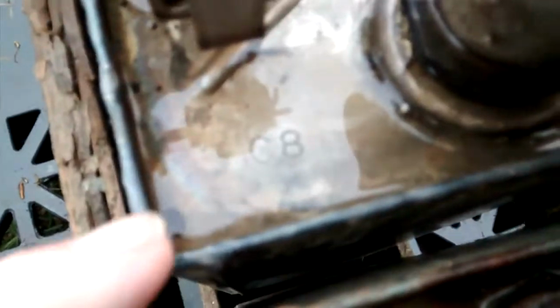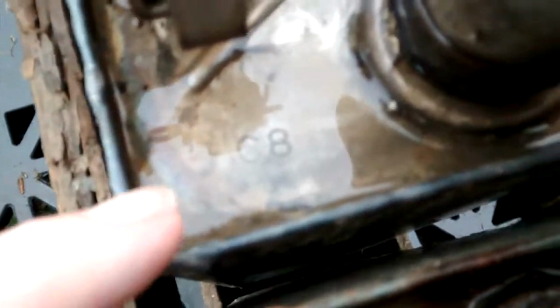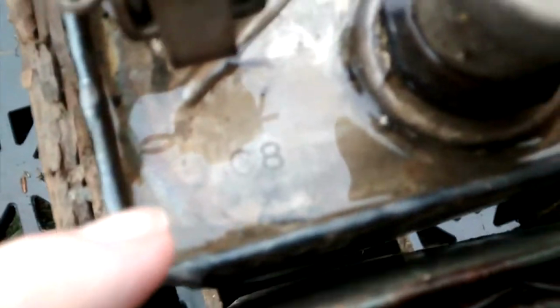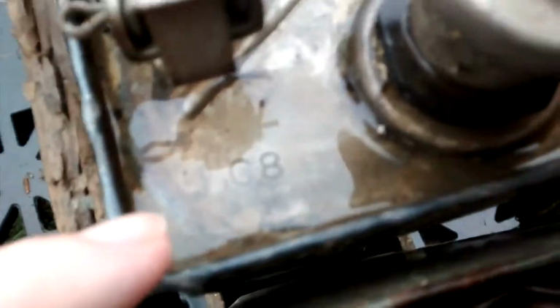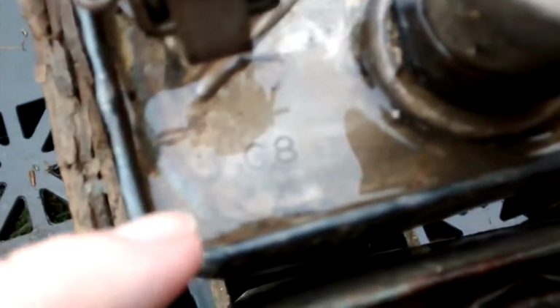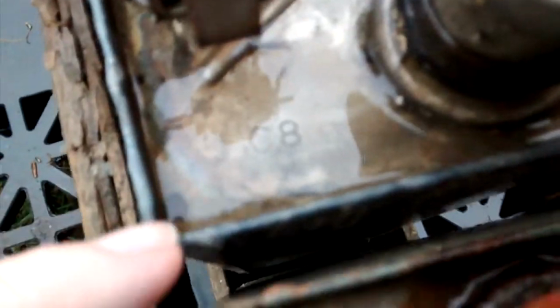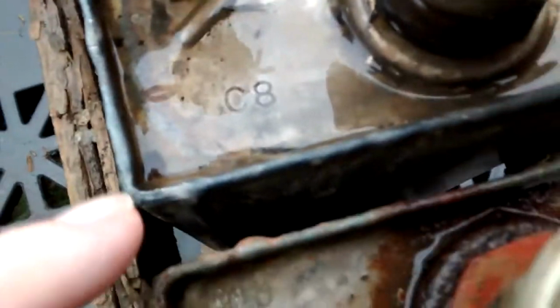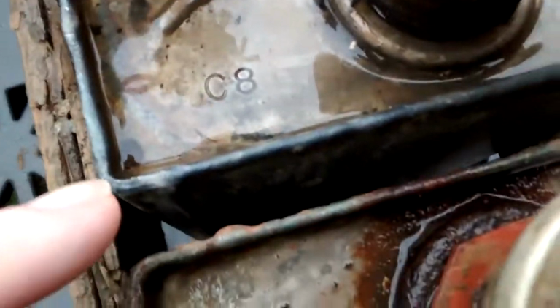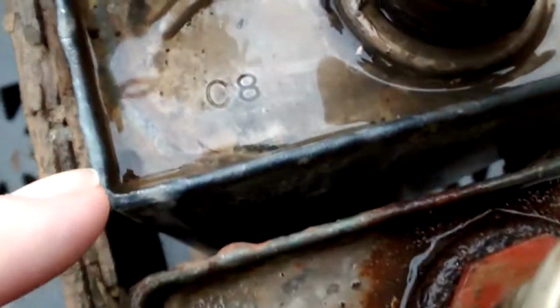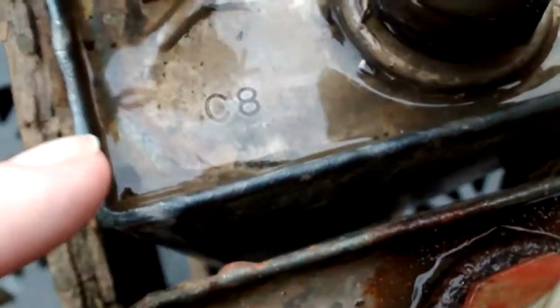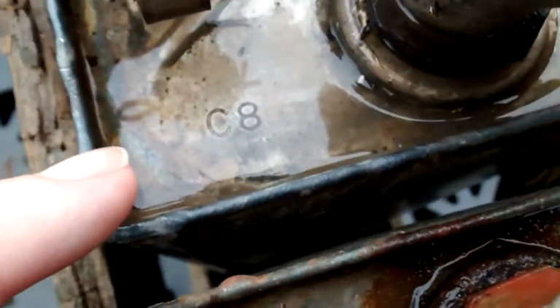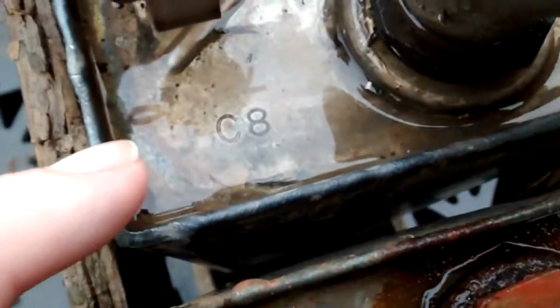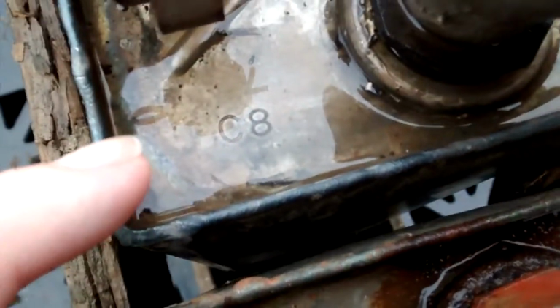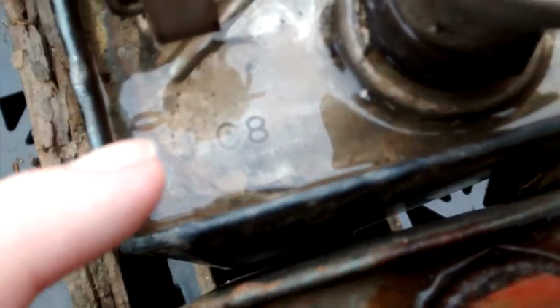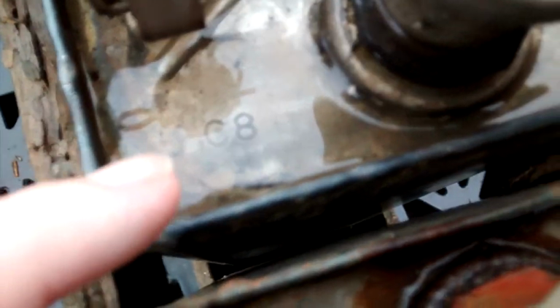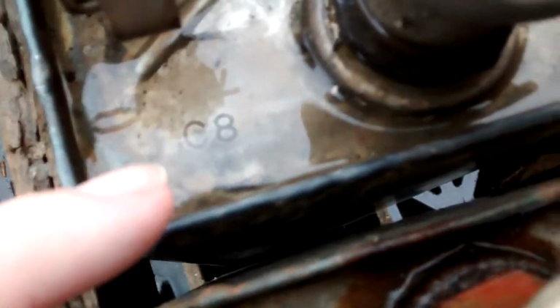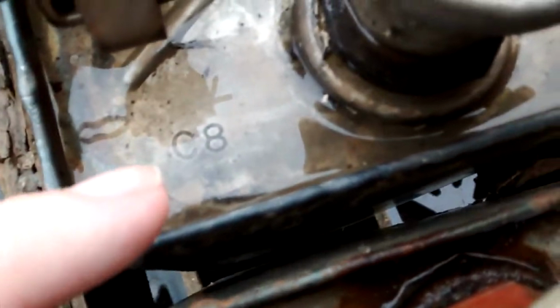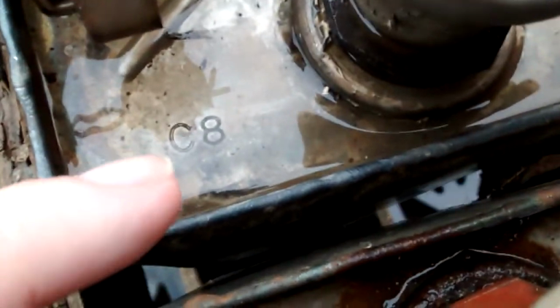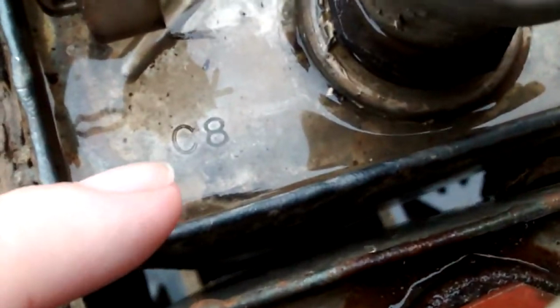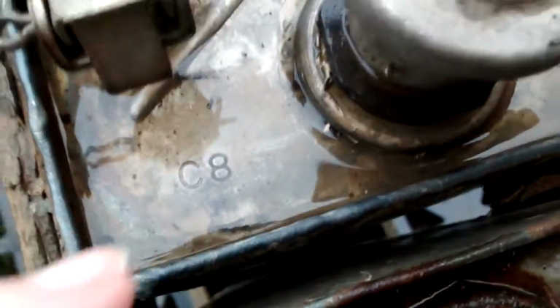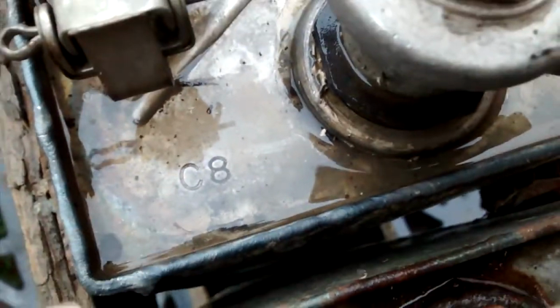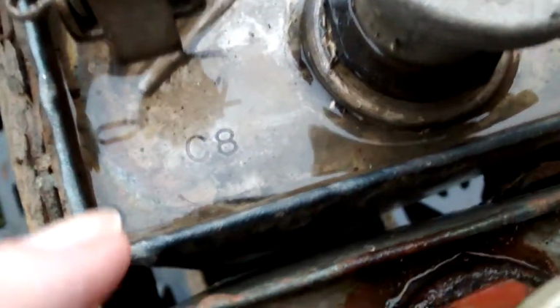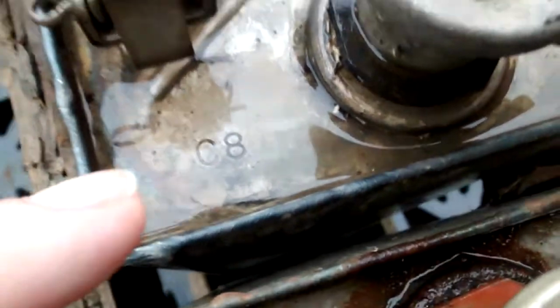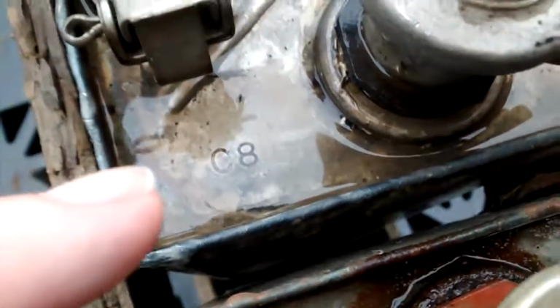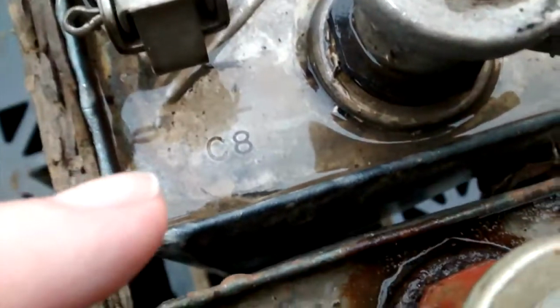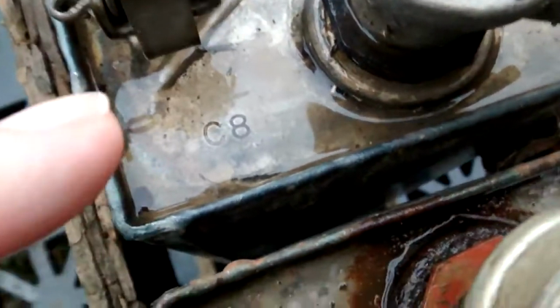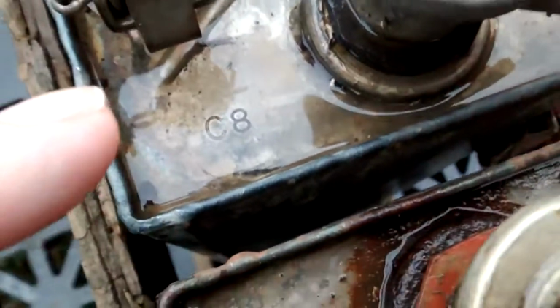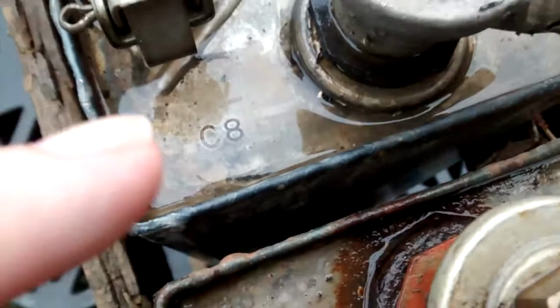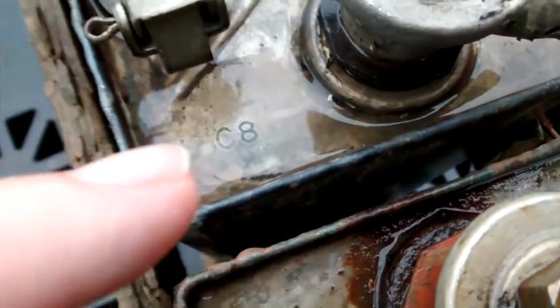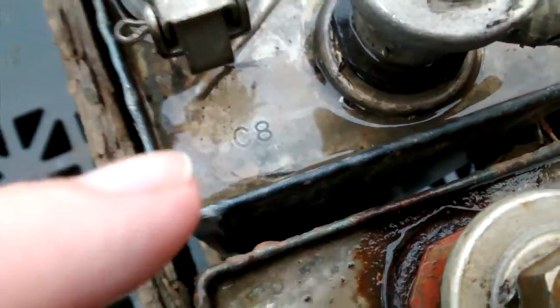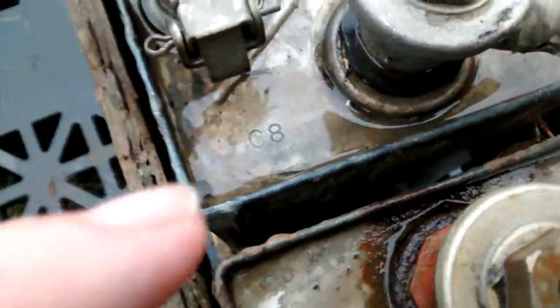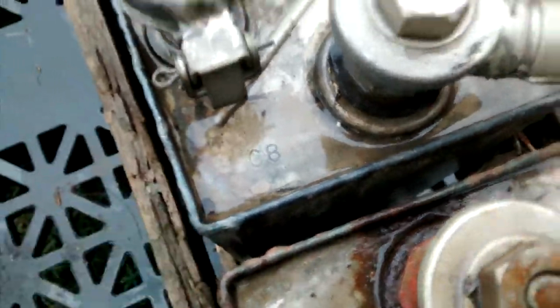Over here is the size marking, and it'll tell you the amps and stuff. There's a table you can look up.